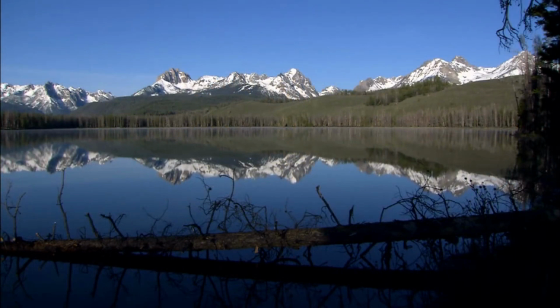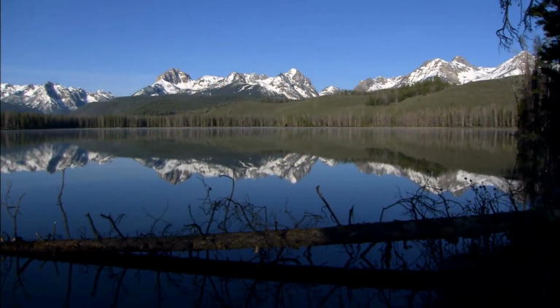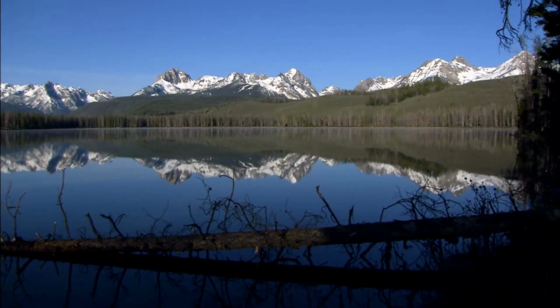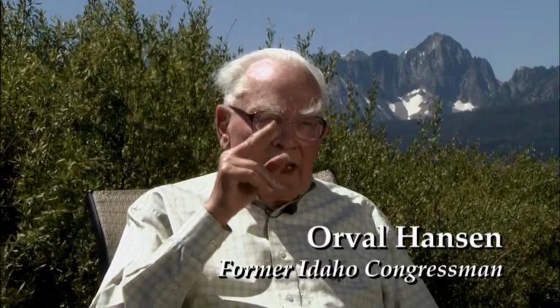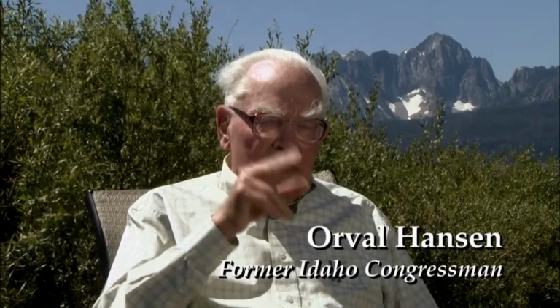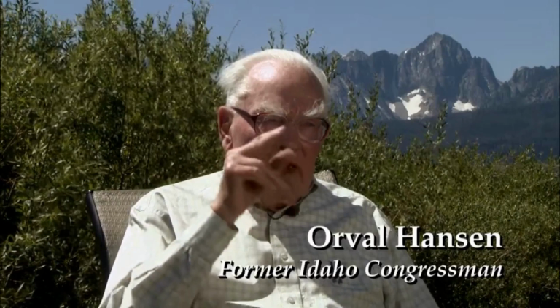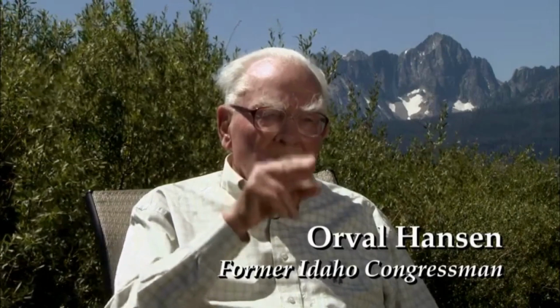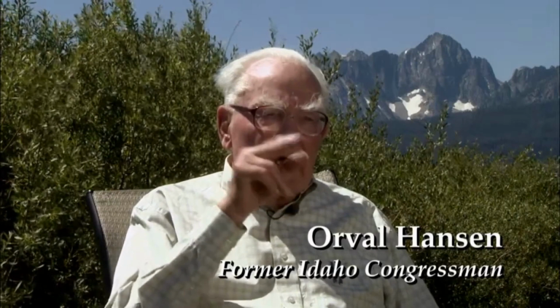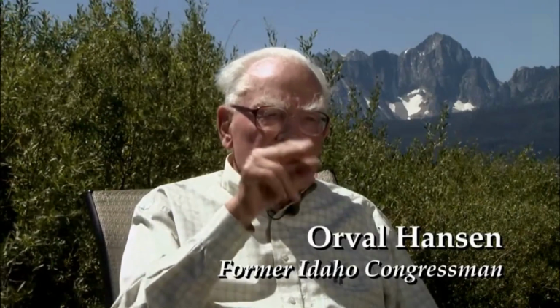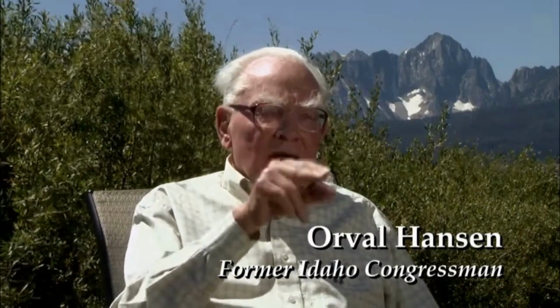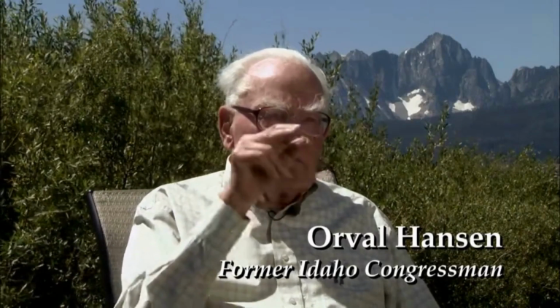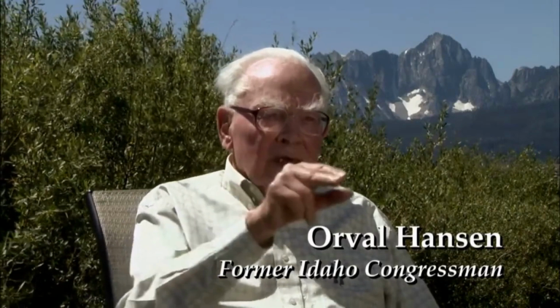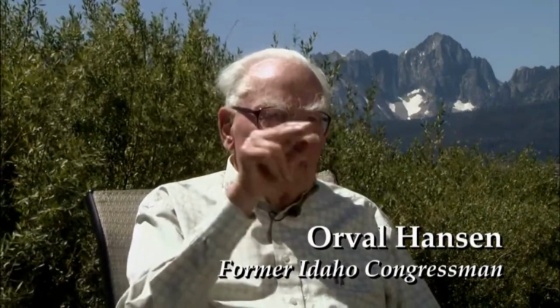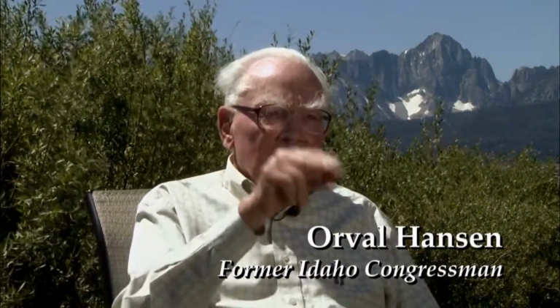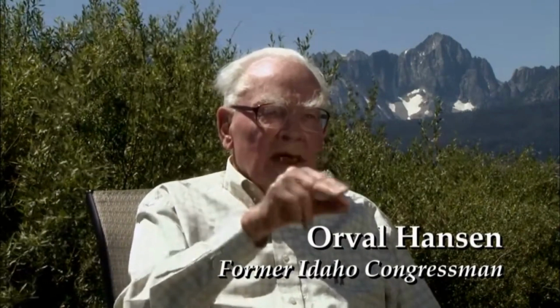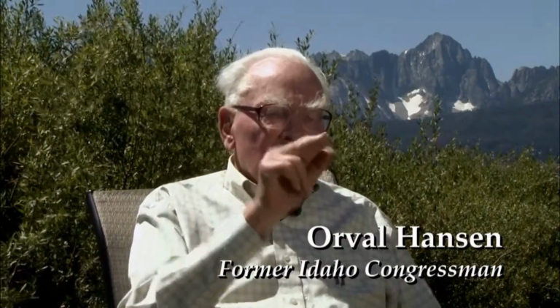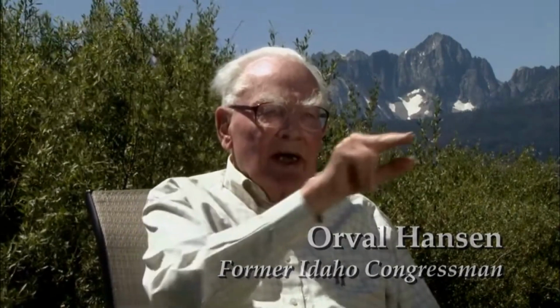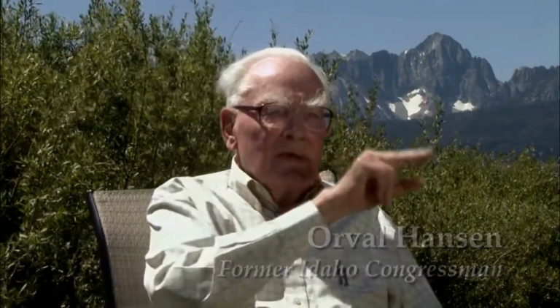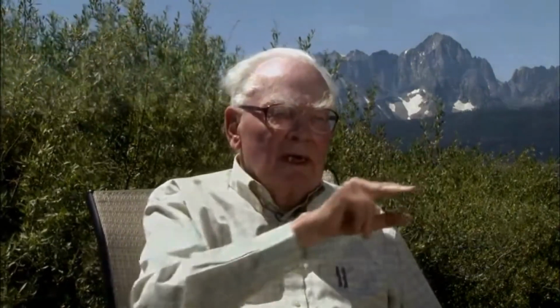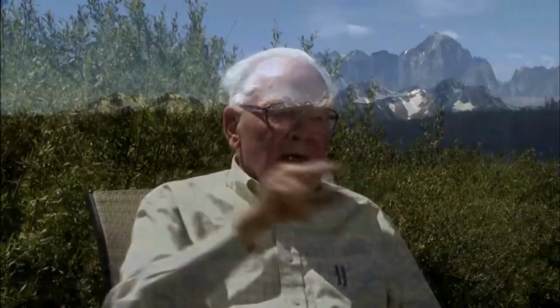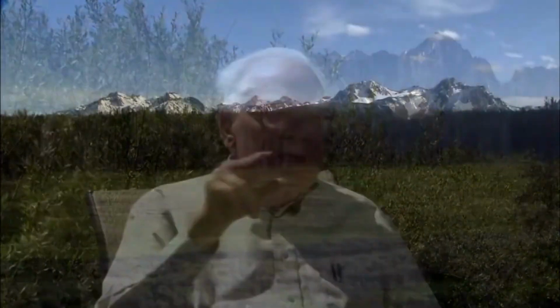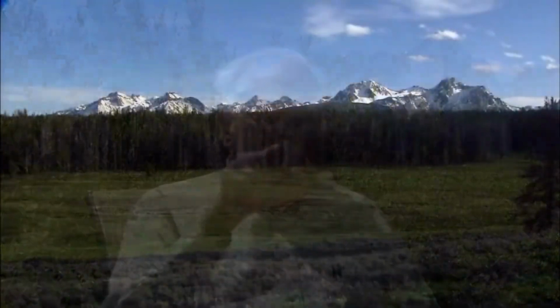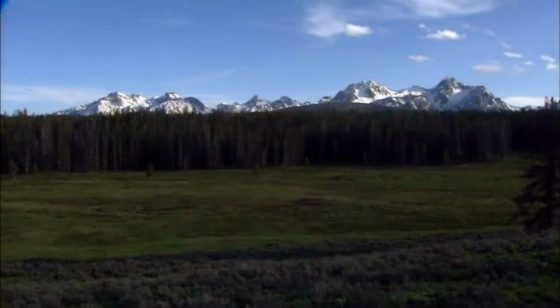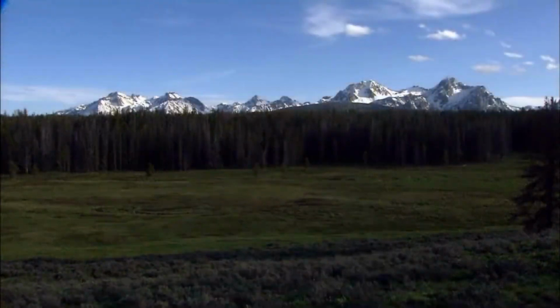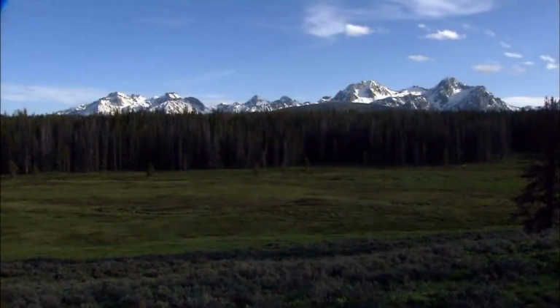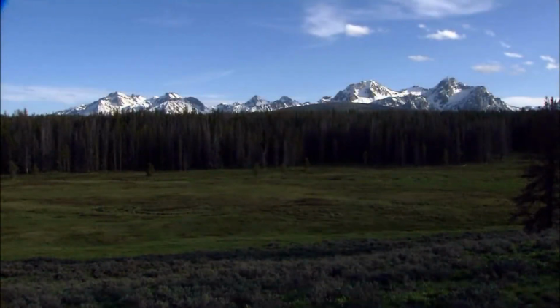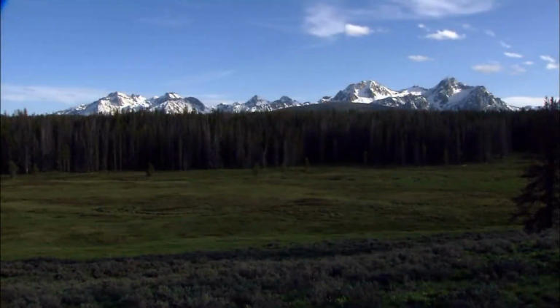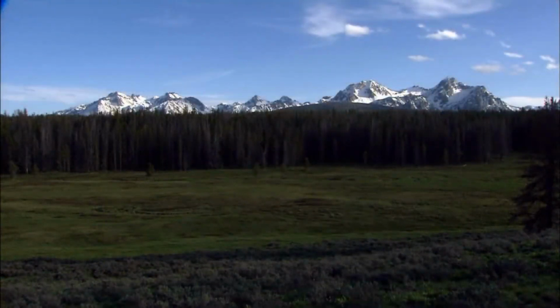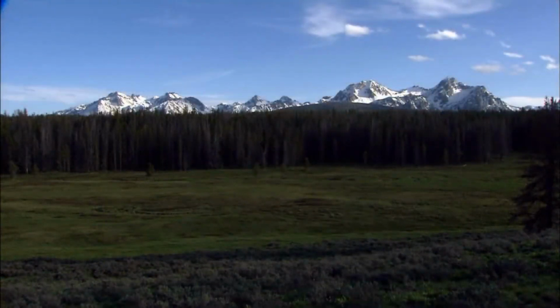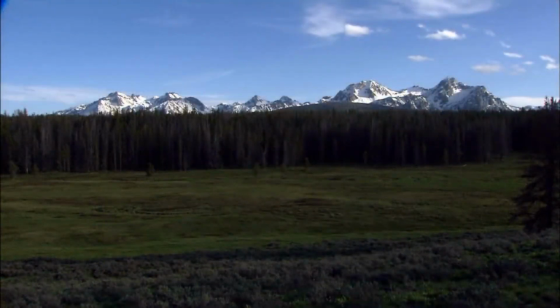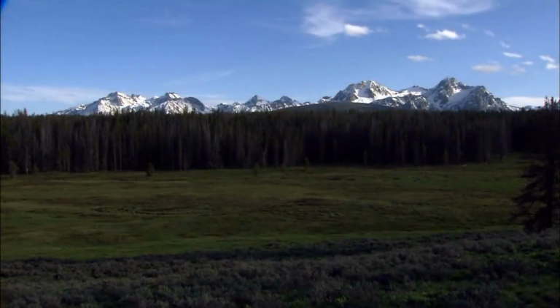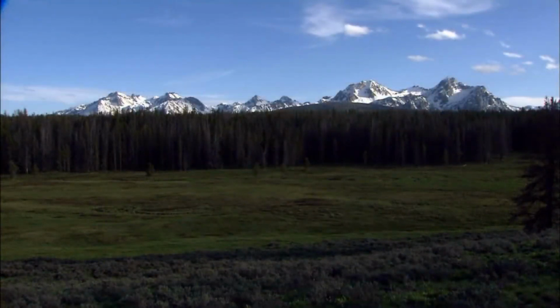The SNRA is also home to diverse wildlife, including elk, deer, moose, and a variety of bird species, making wildlife viewing another rewarding activity for visitors to the area.